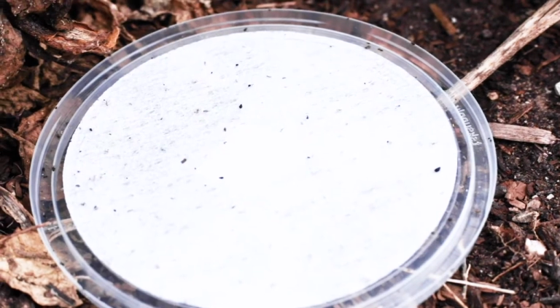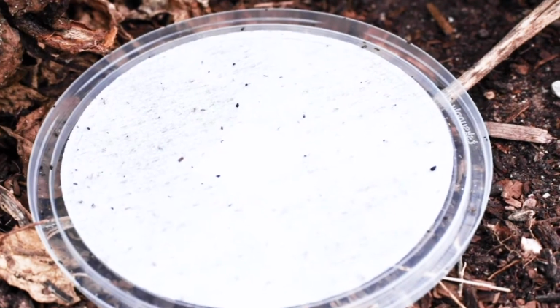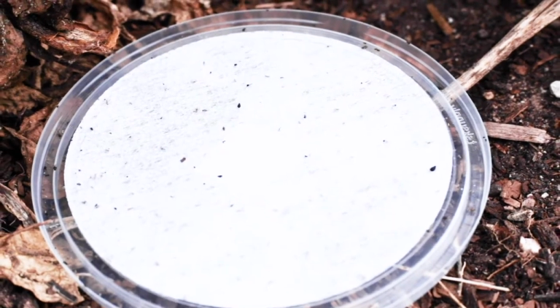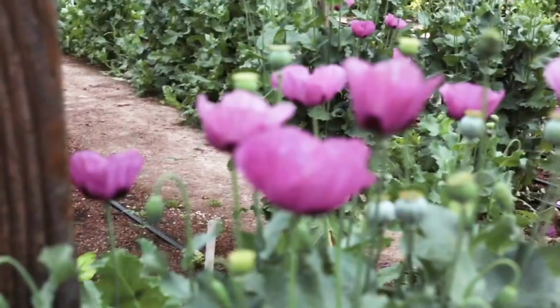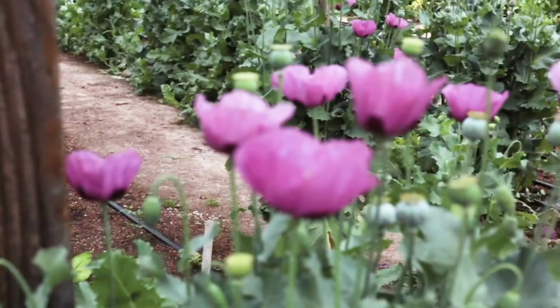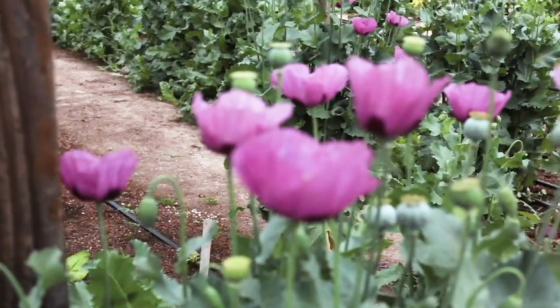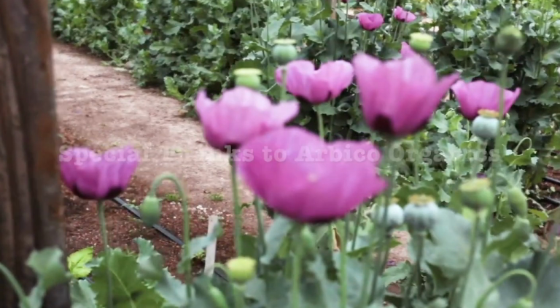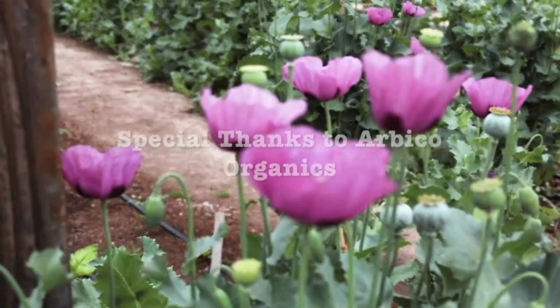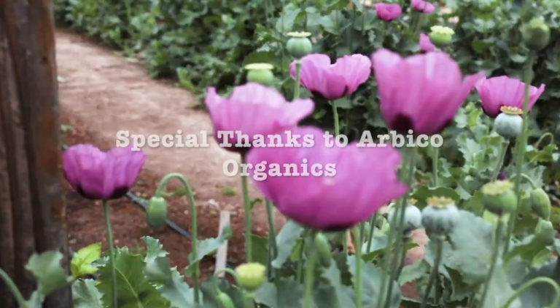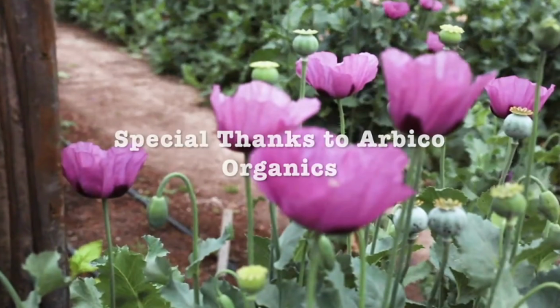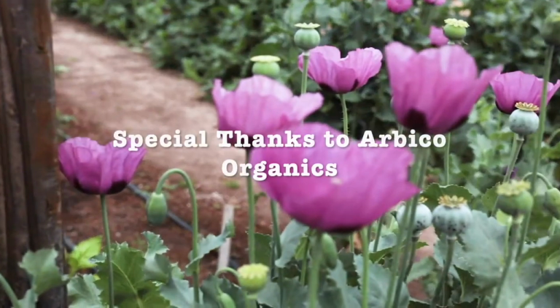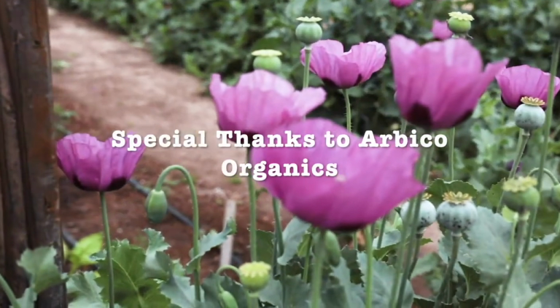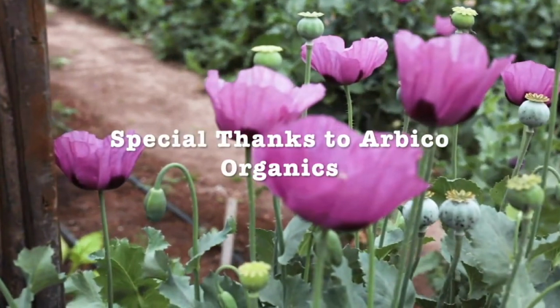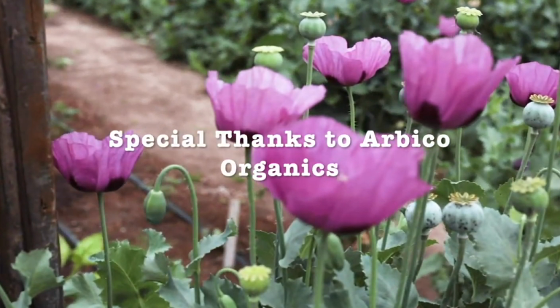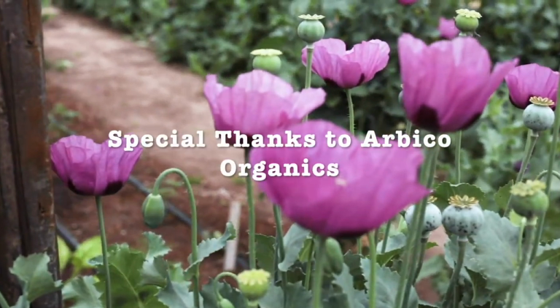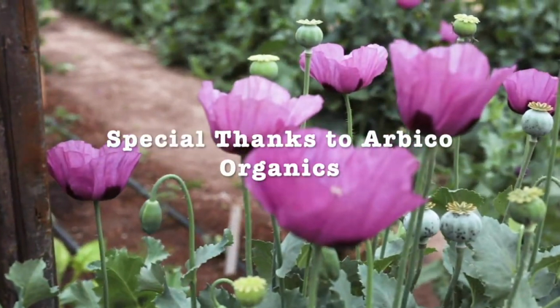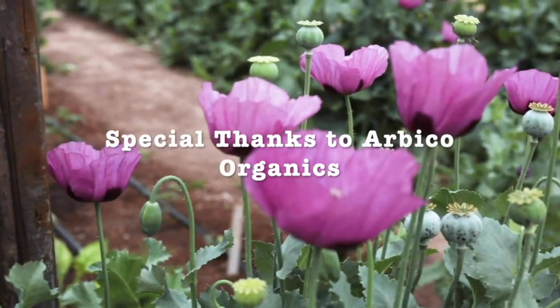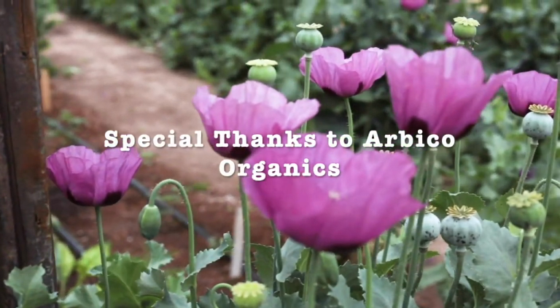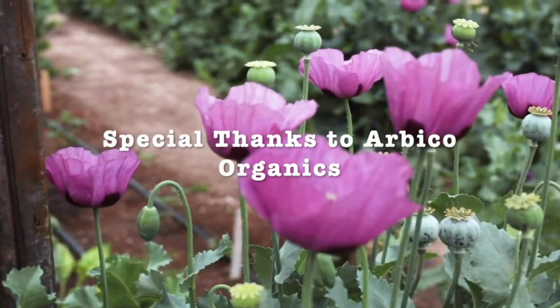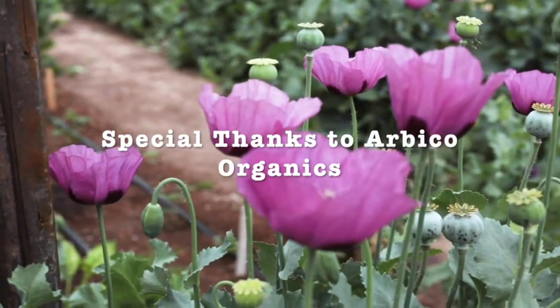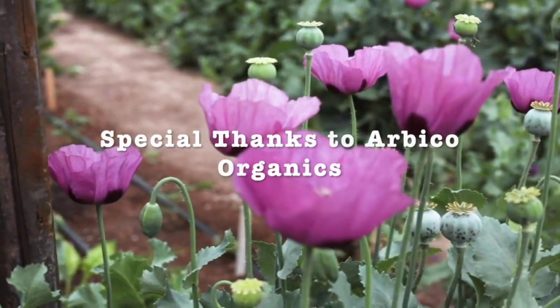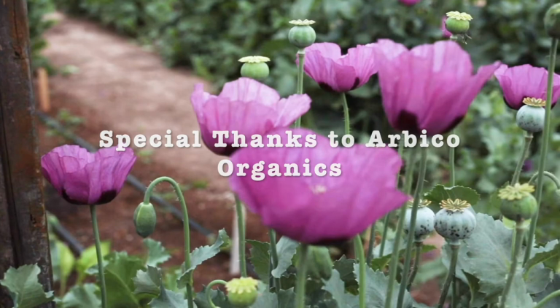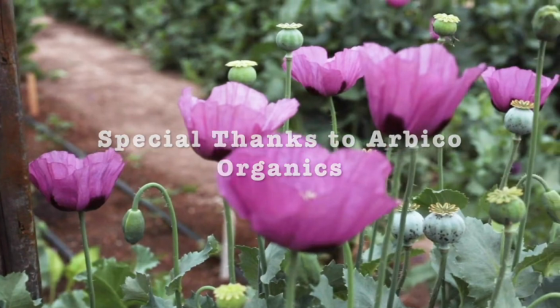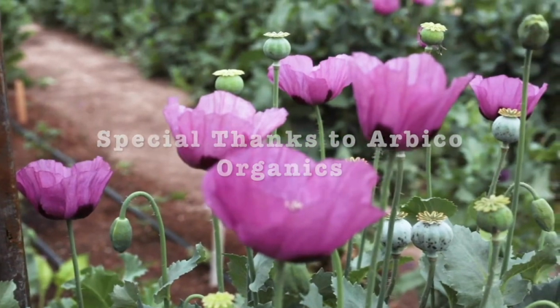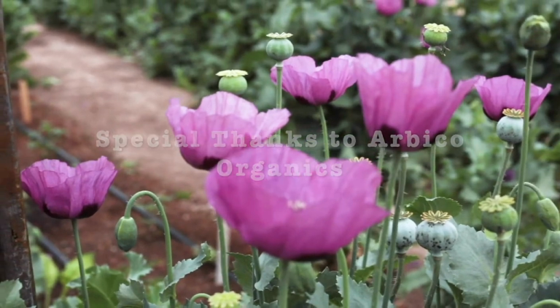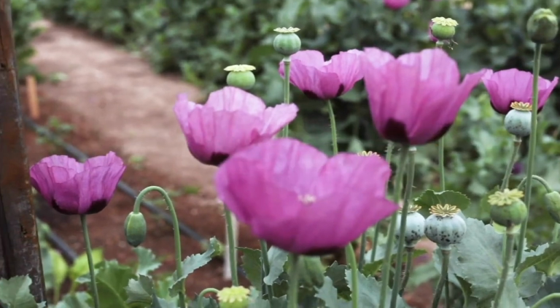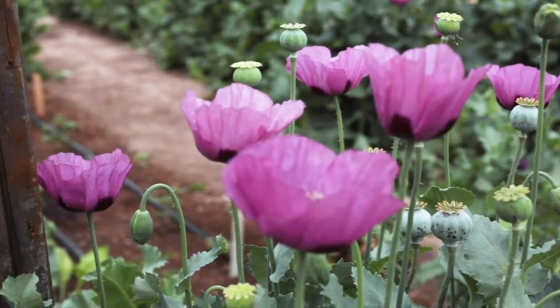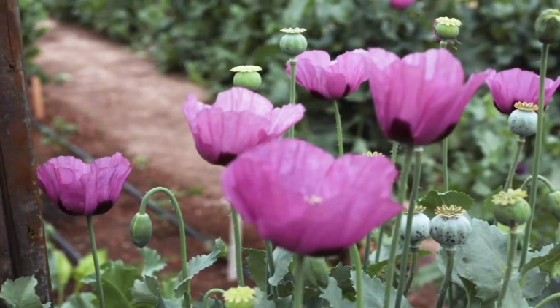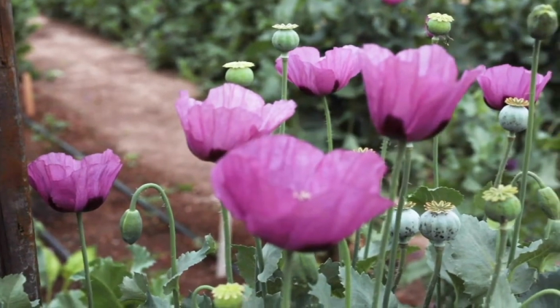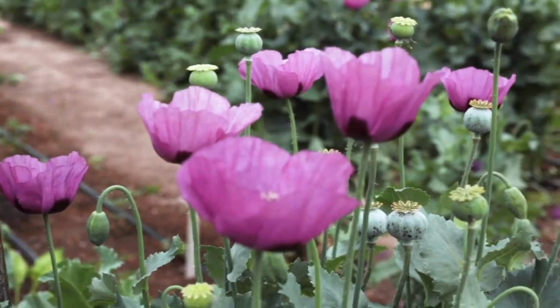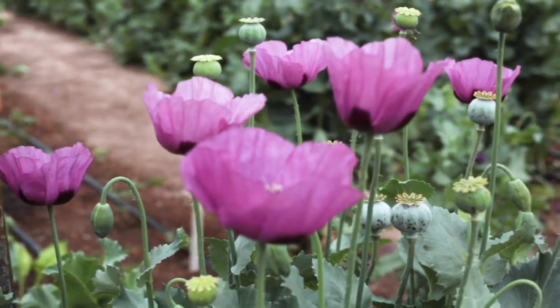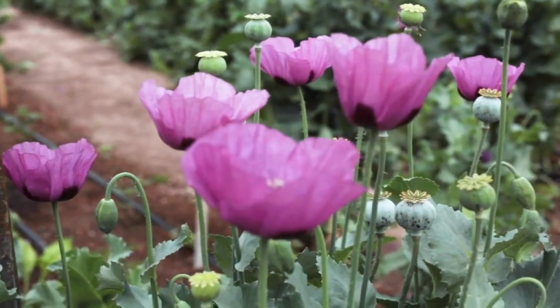And that's it! Special thanks to Arbico Organics for donating assassin bugs. And thanks for watching!